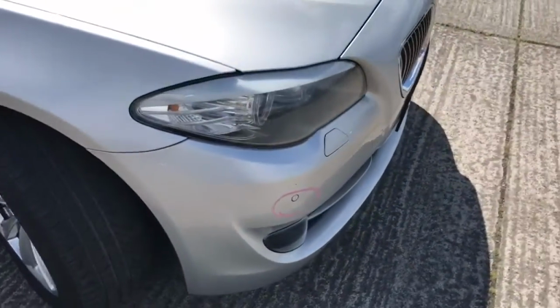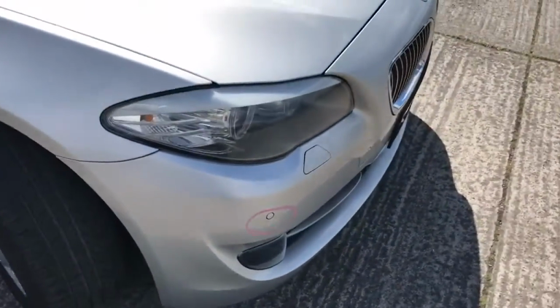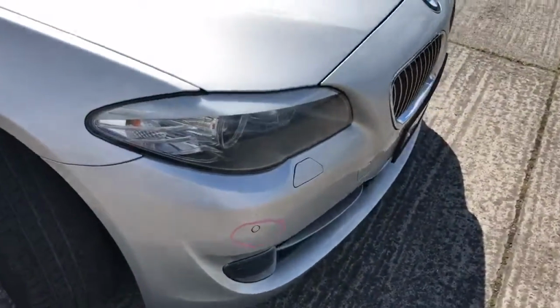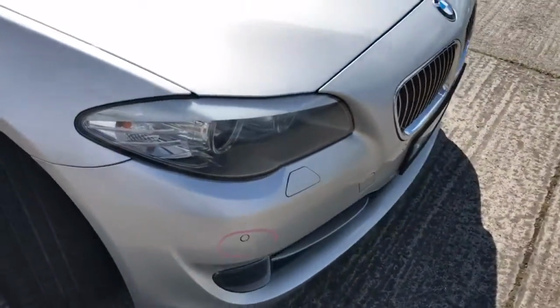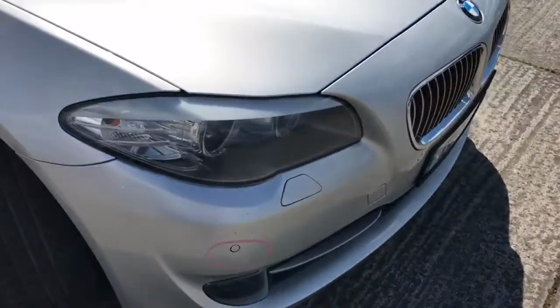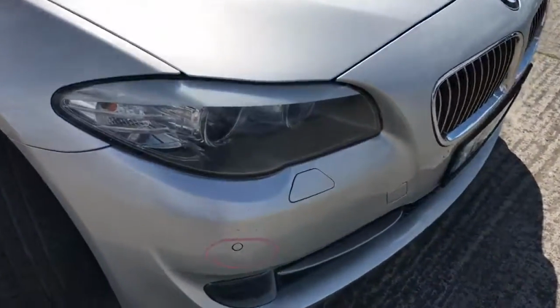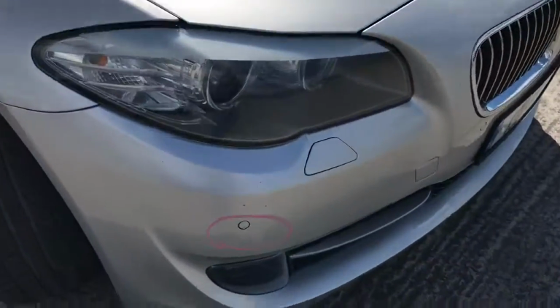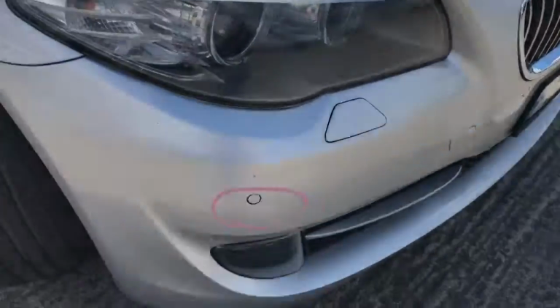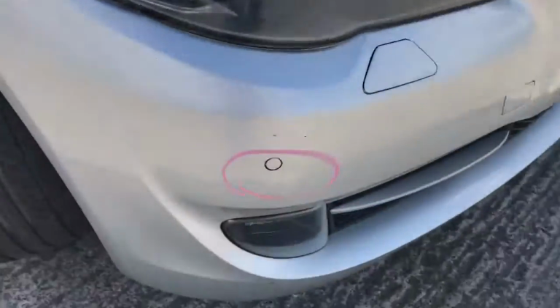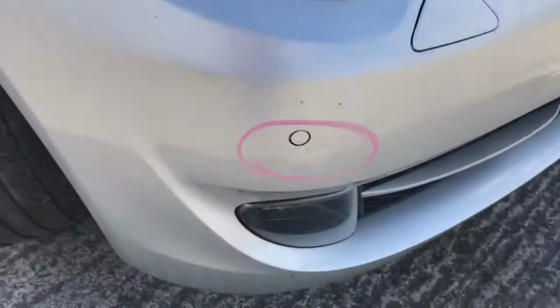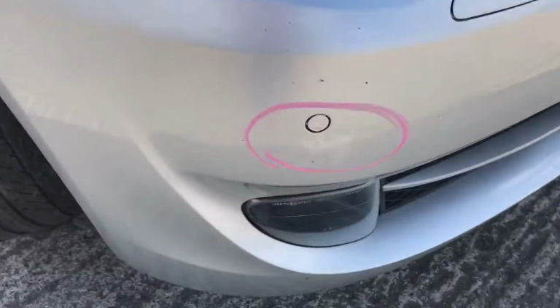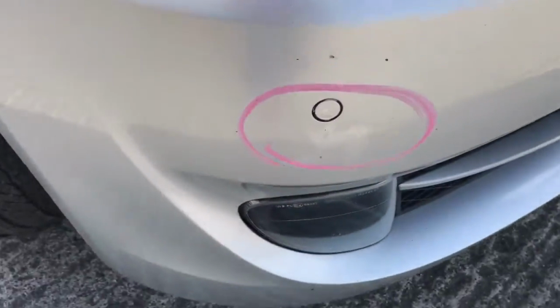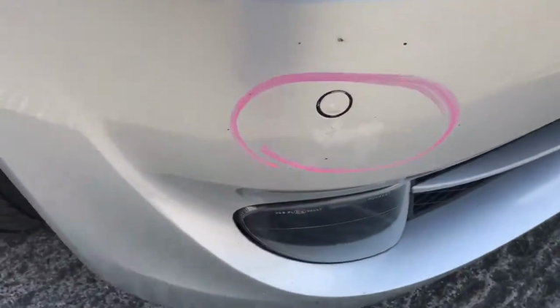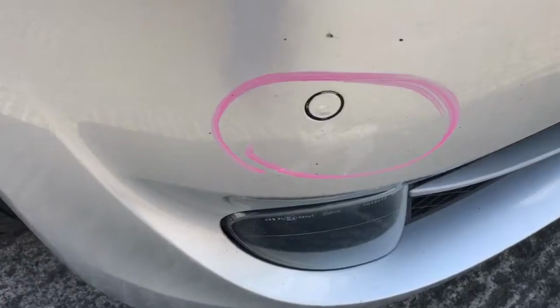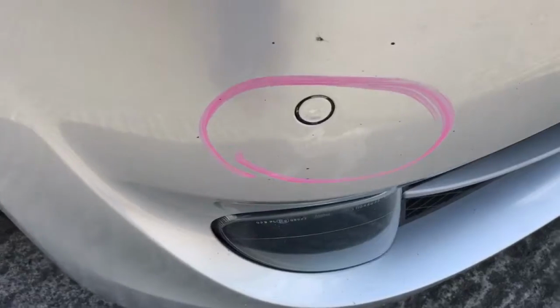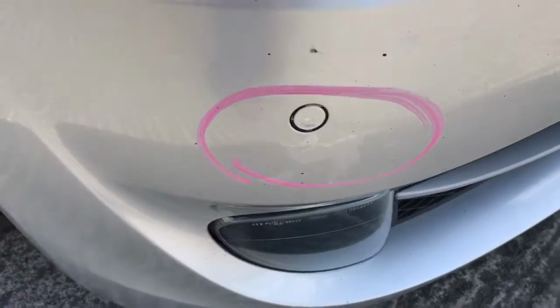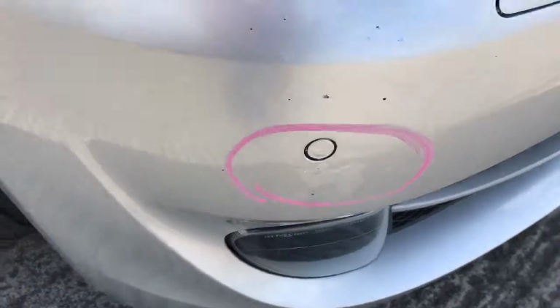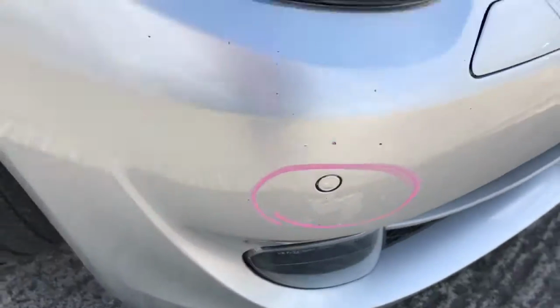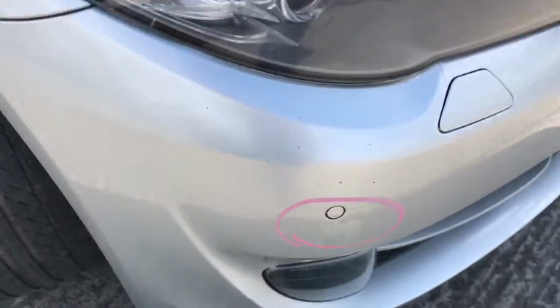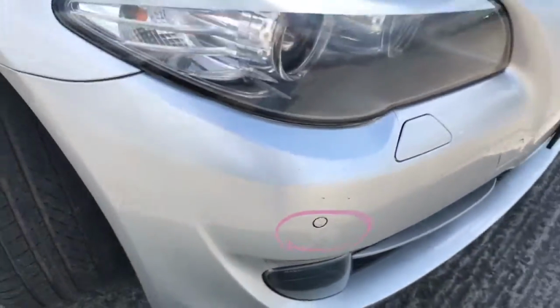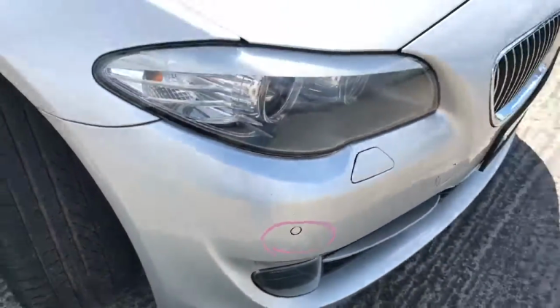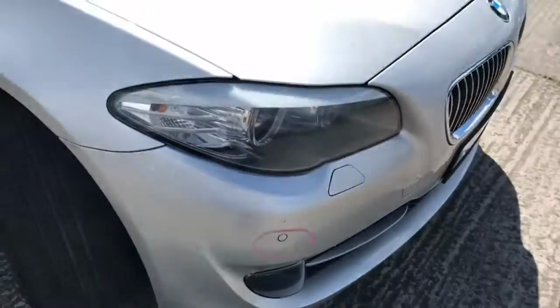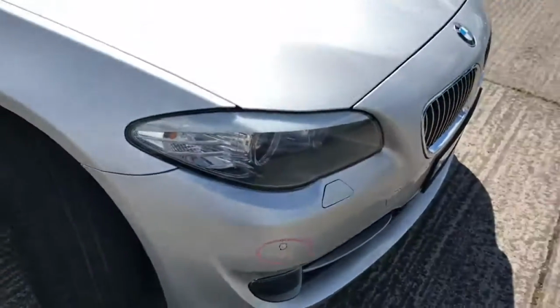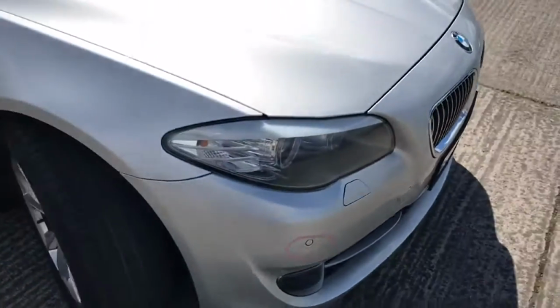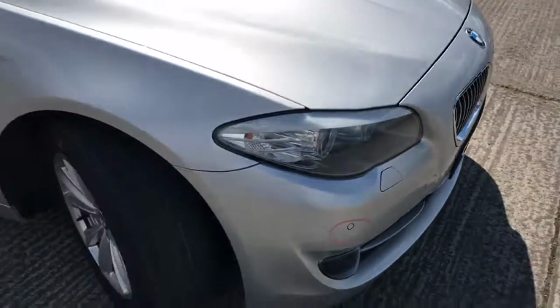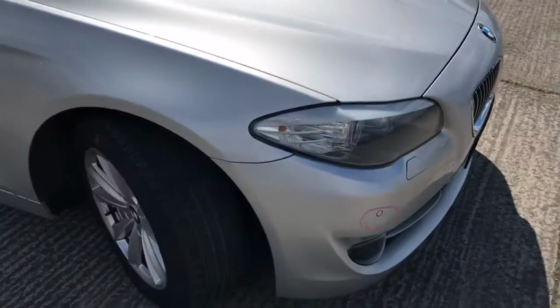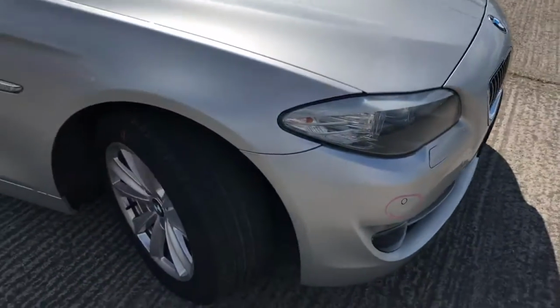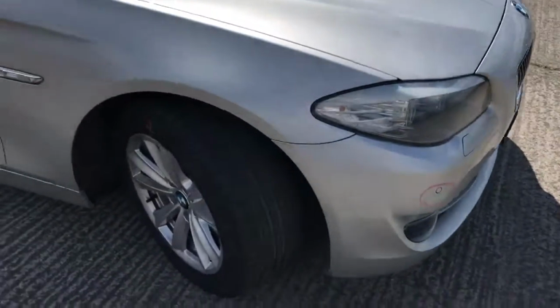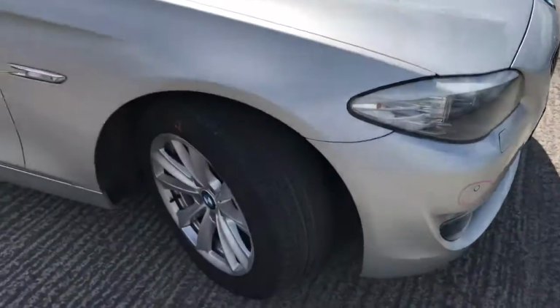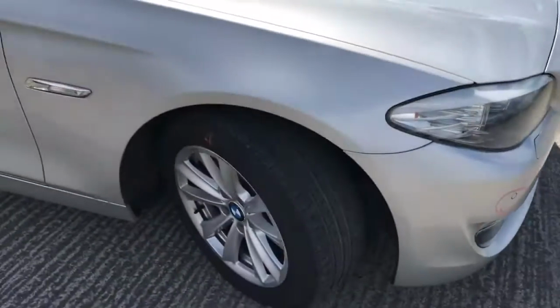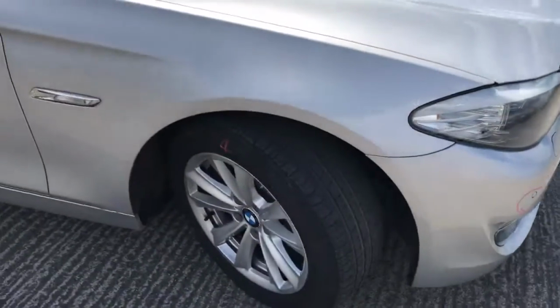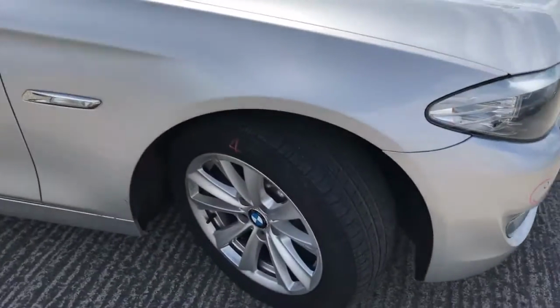Front bumper was previously painted and the lacquer is lifting. Will require repaint and repair.